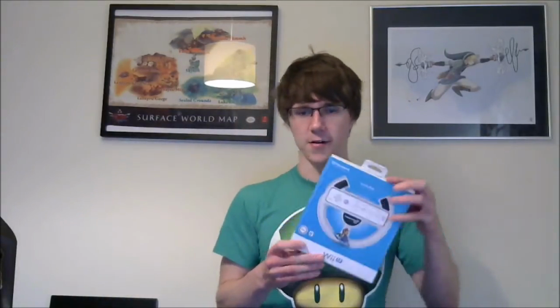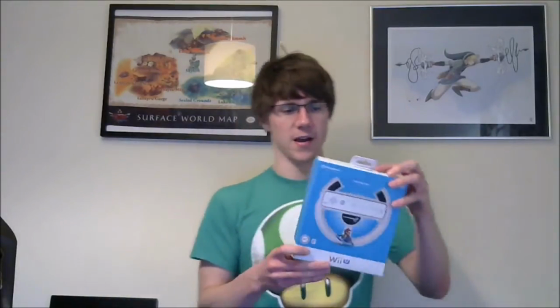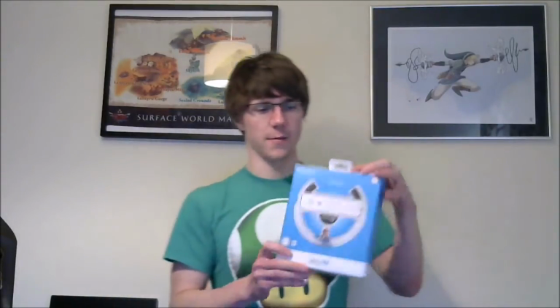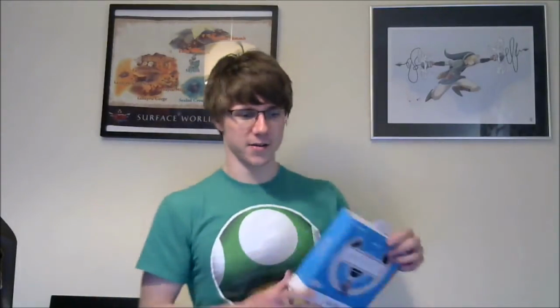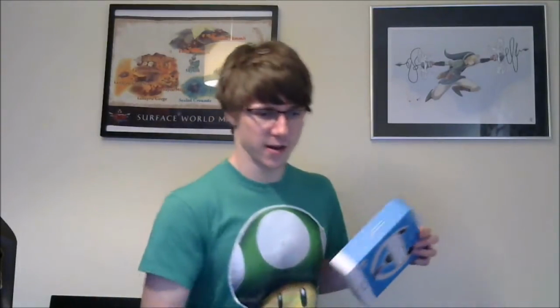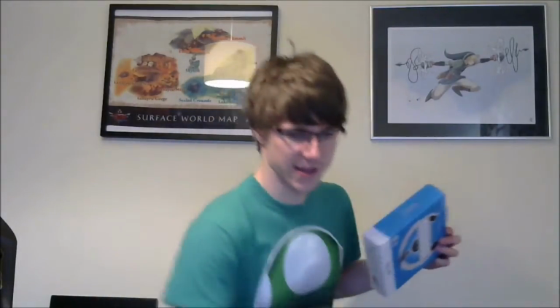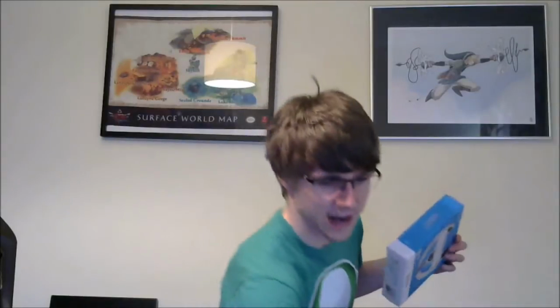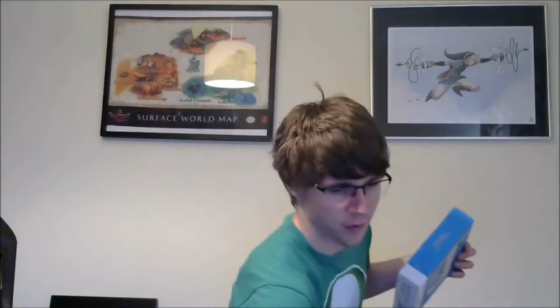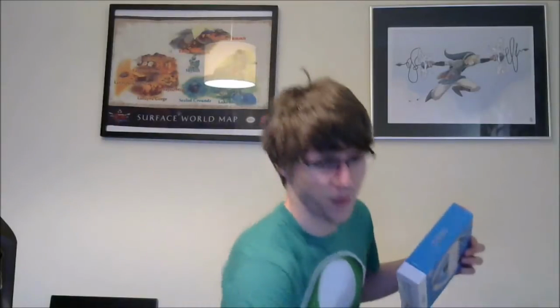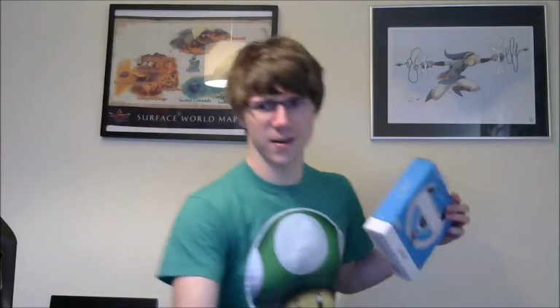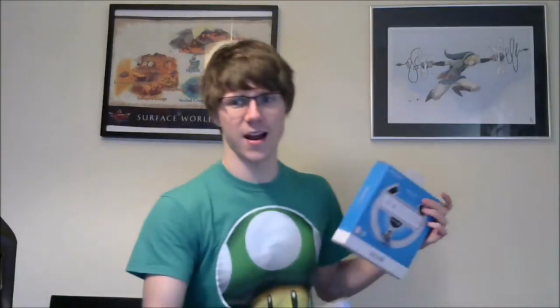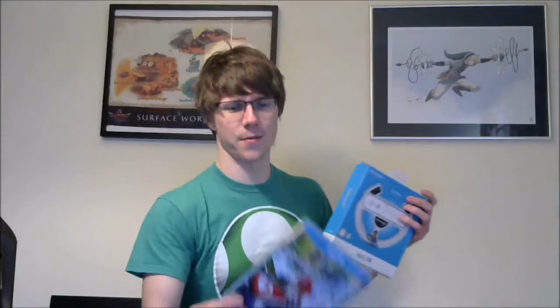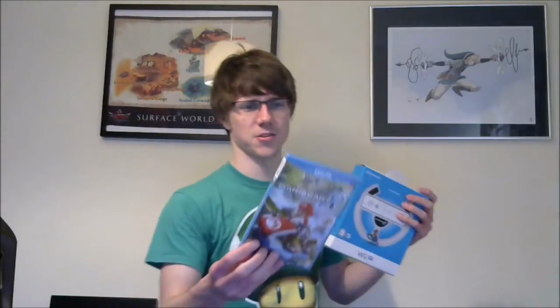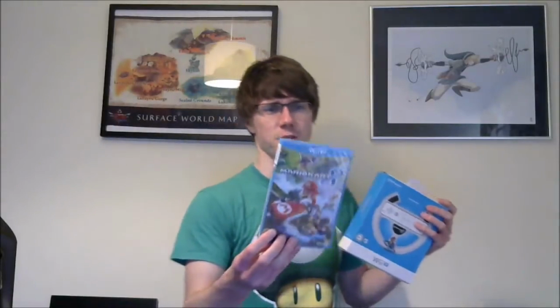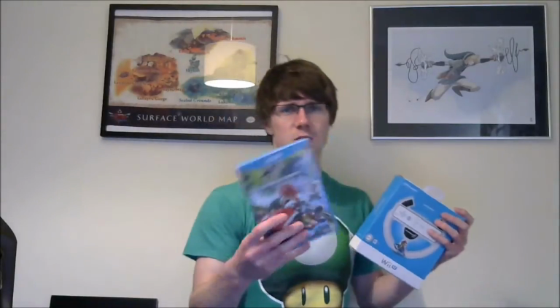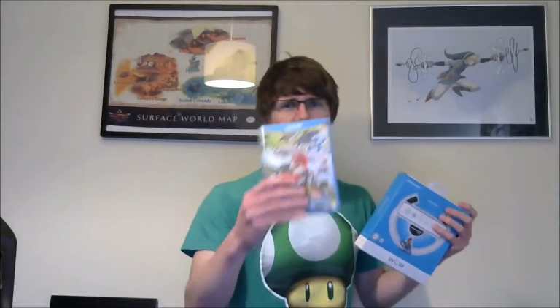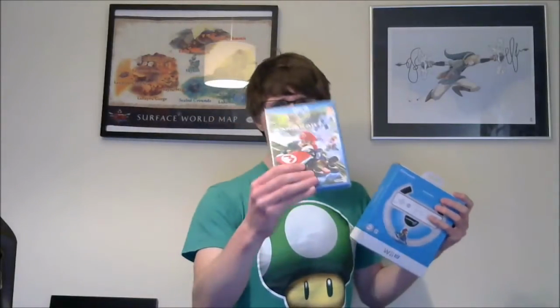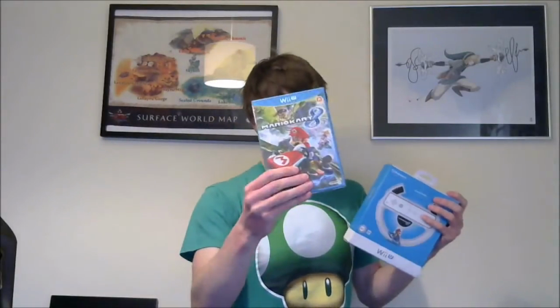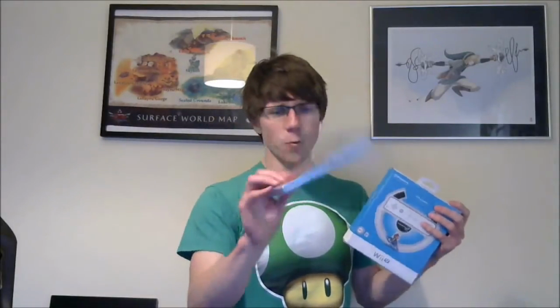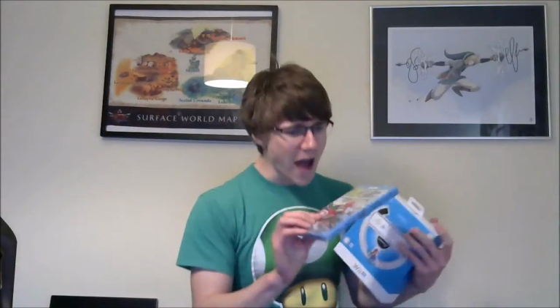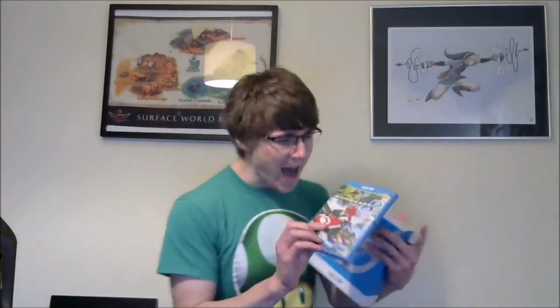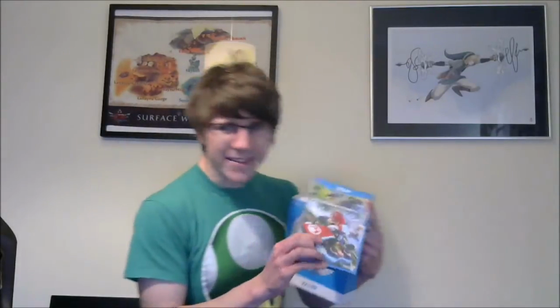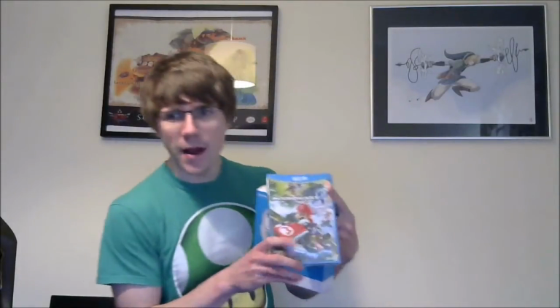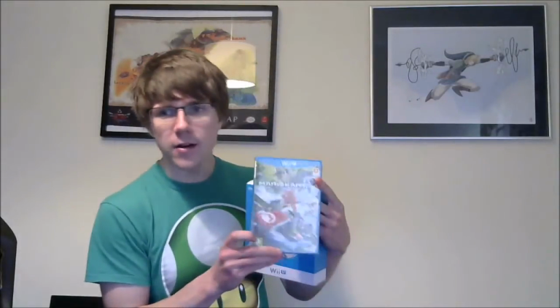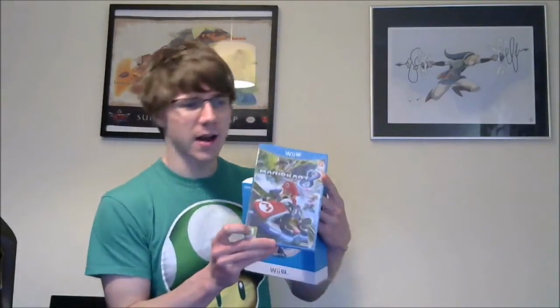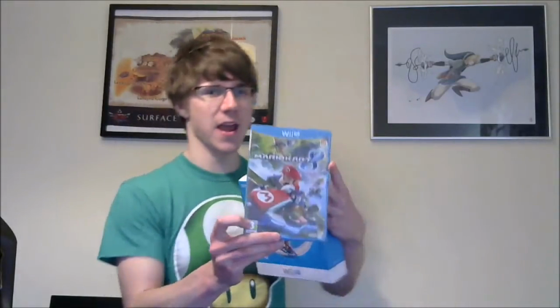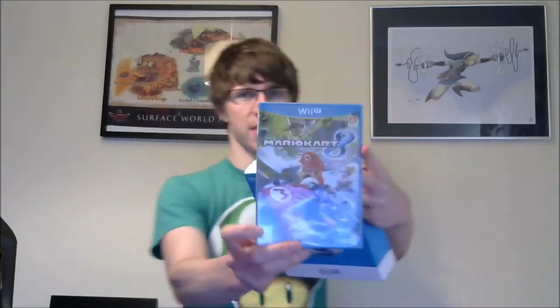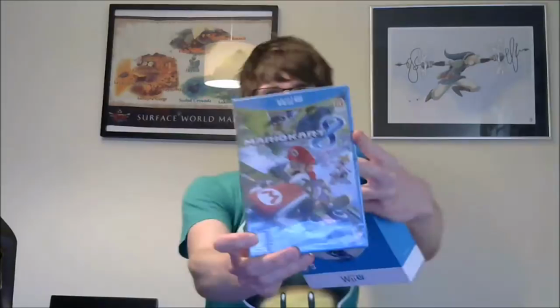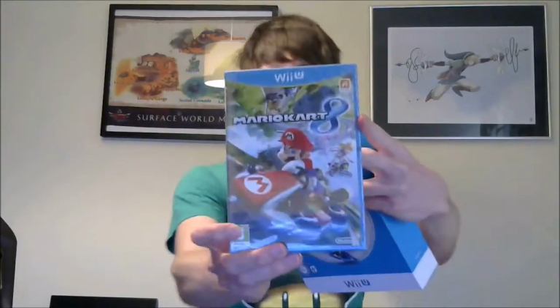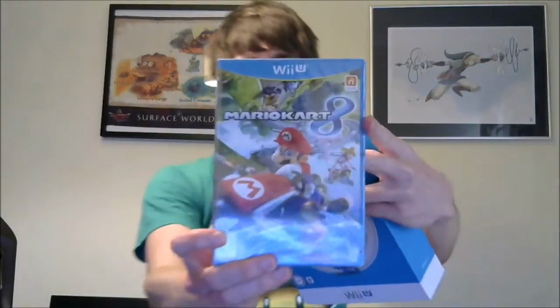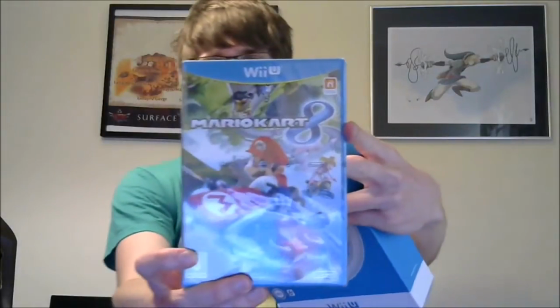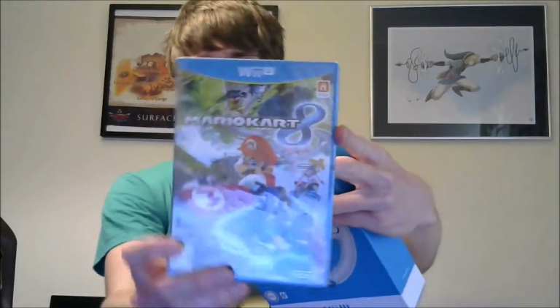So I'm going to show you this, and more importantly, I'm going to show you this one - Mario Kart 8! There he is, suckers!